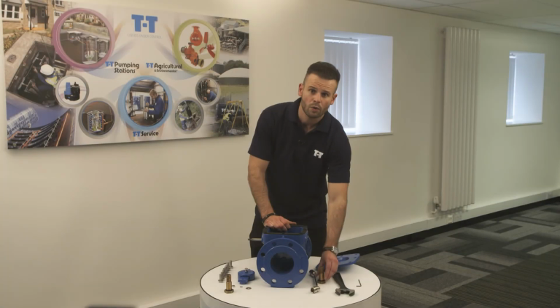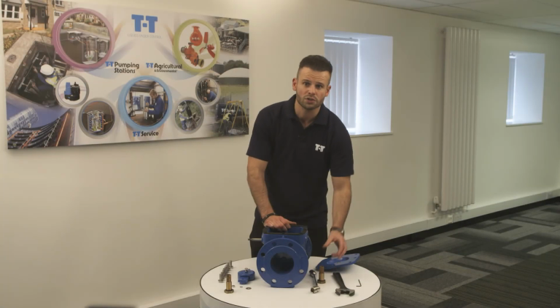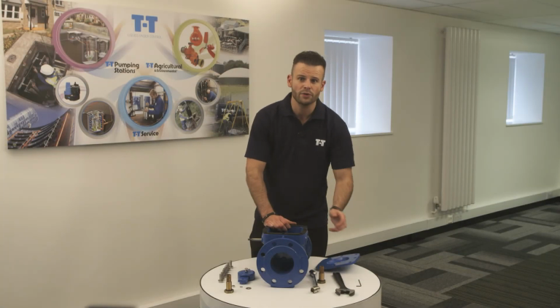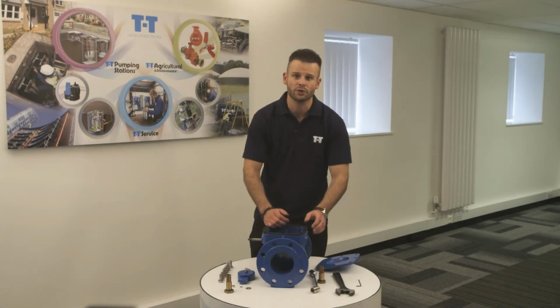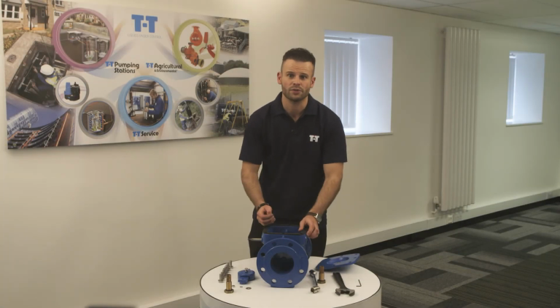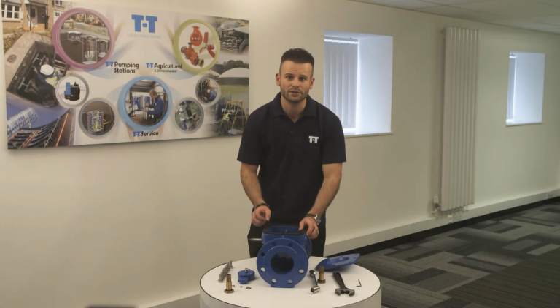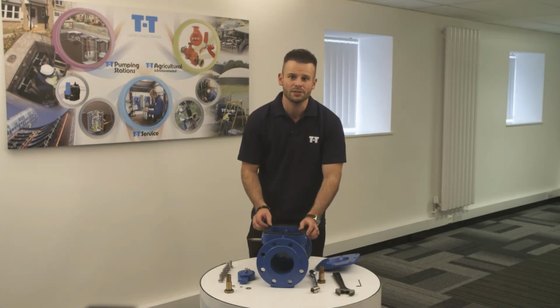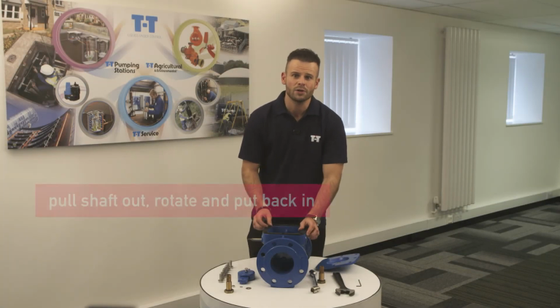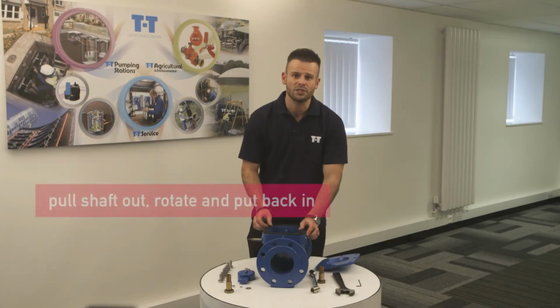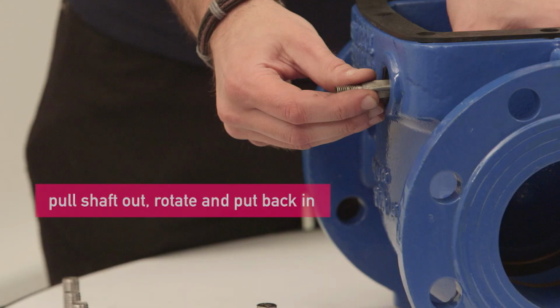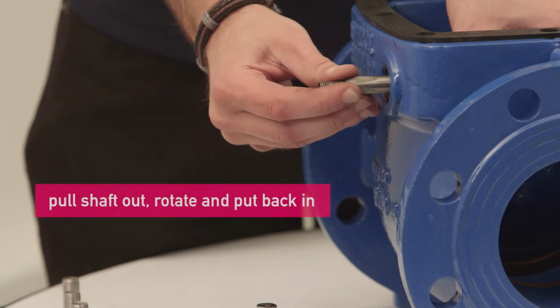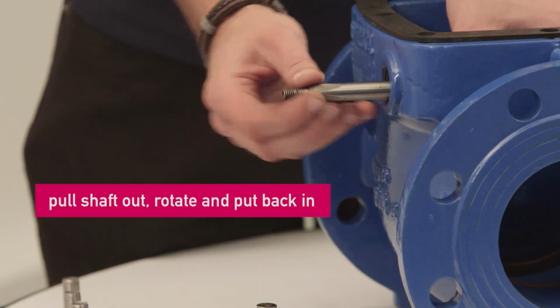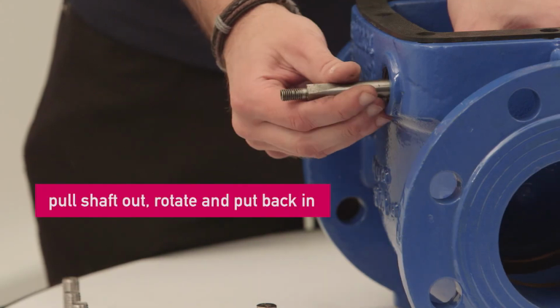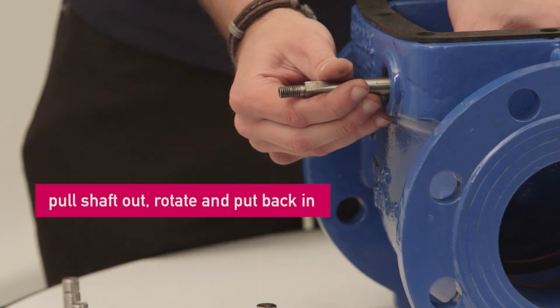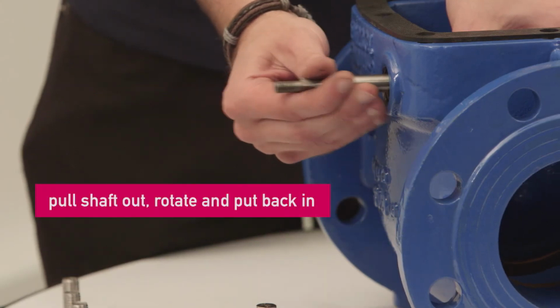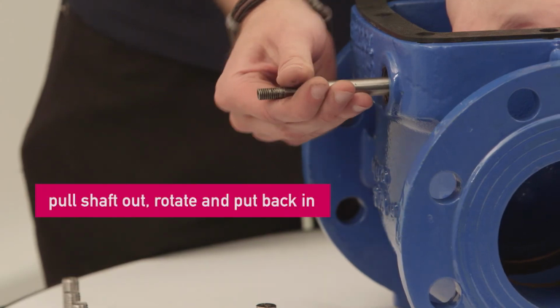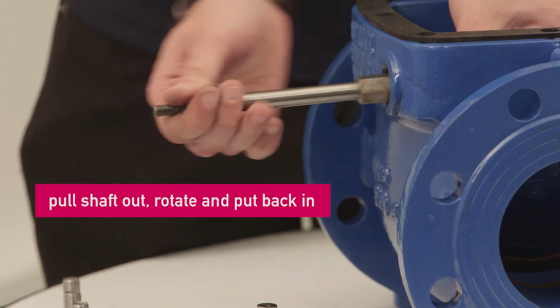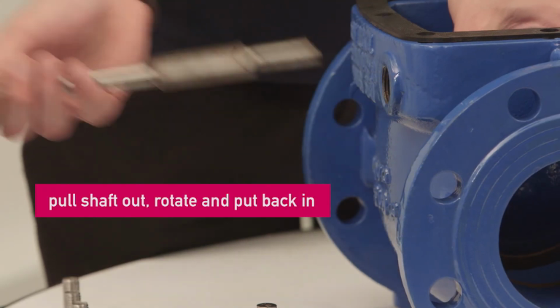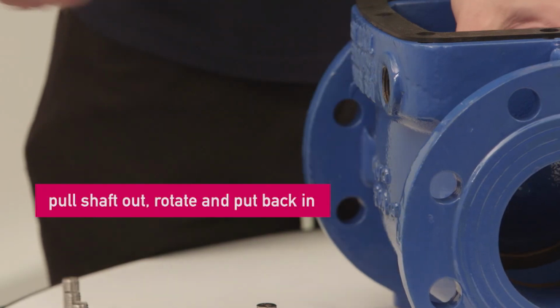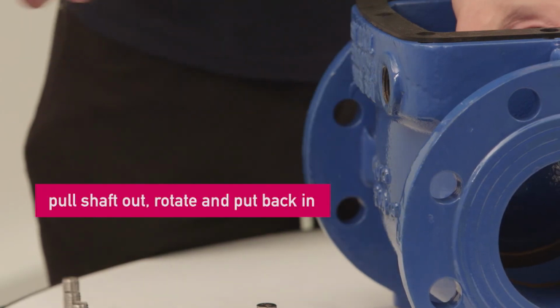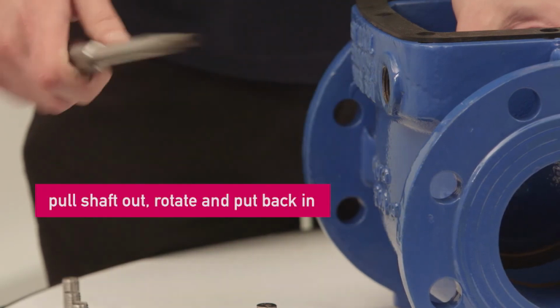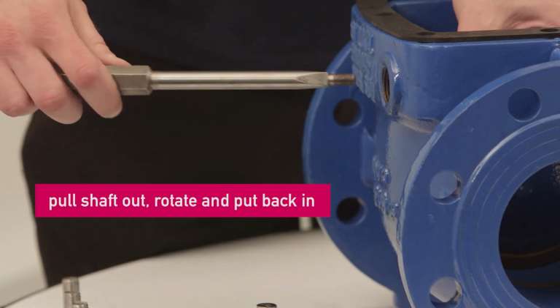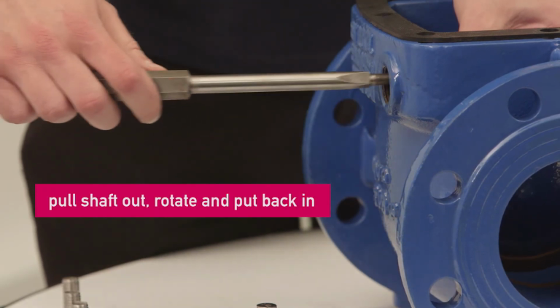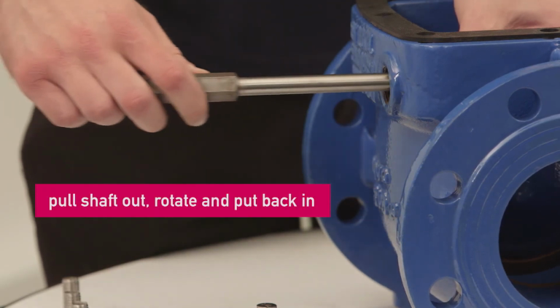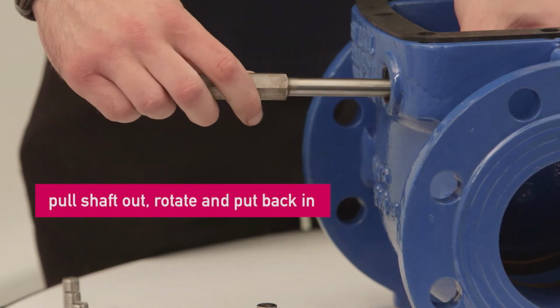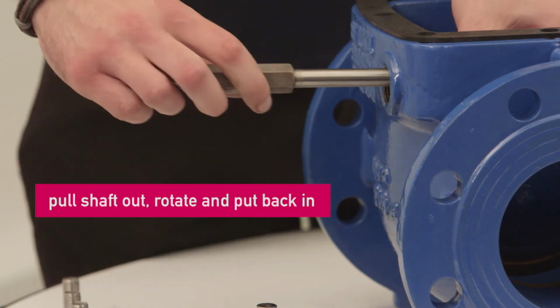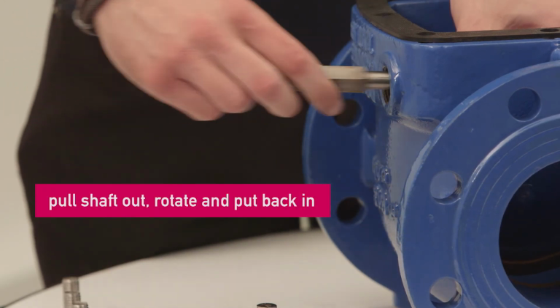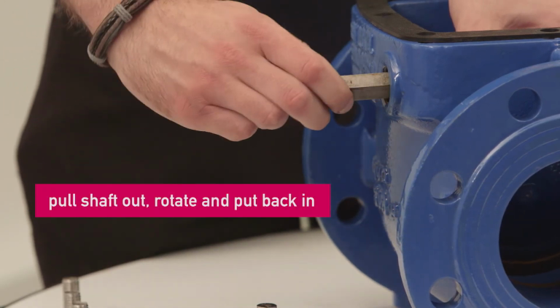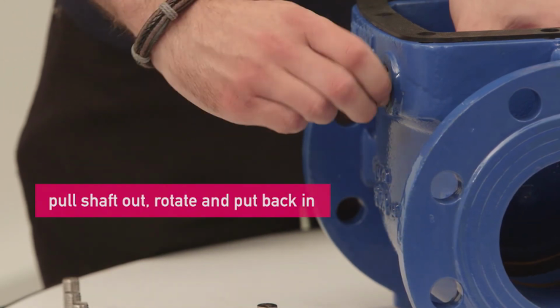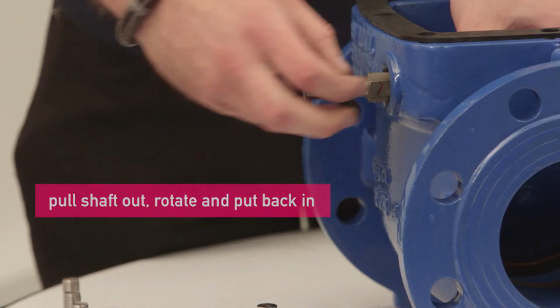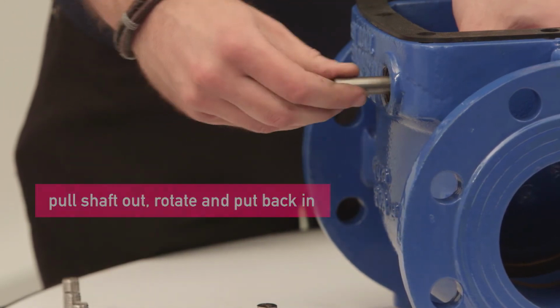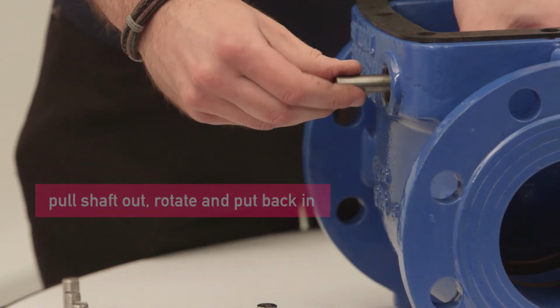Once both nuts are out, we simply pull the shaft out, rotate the shaft and then put it back in.